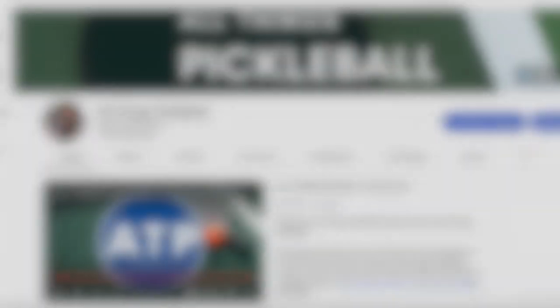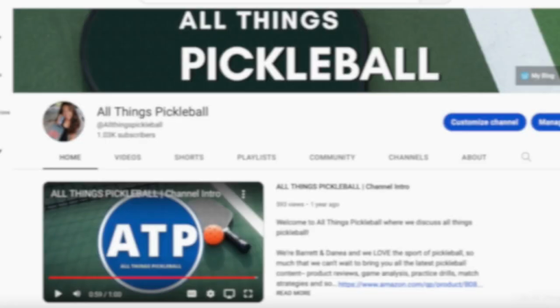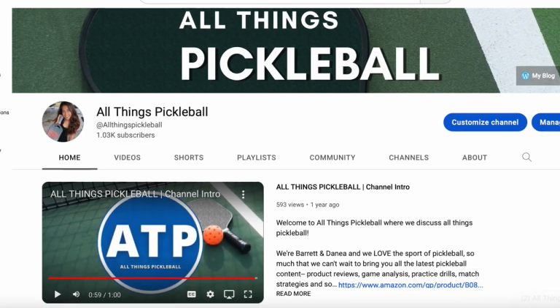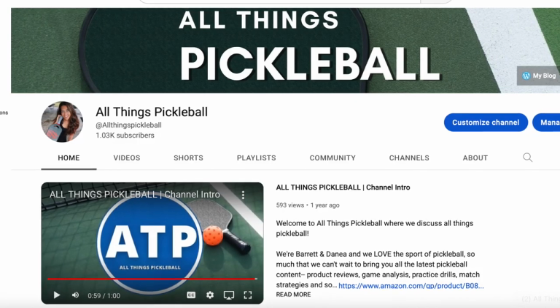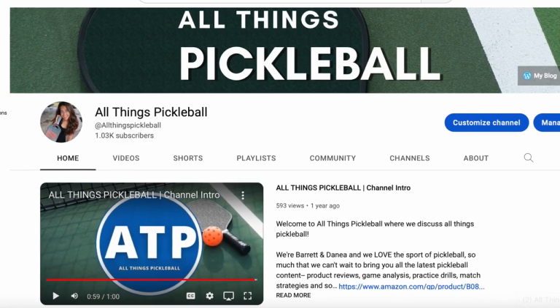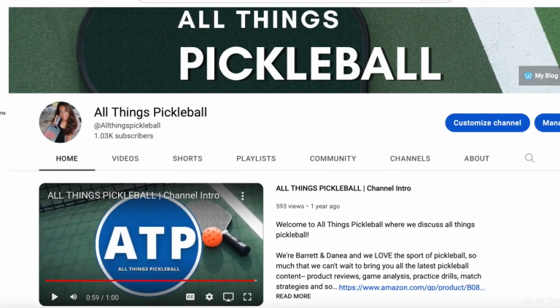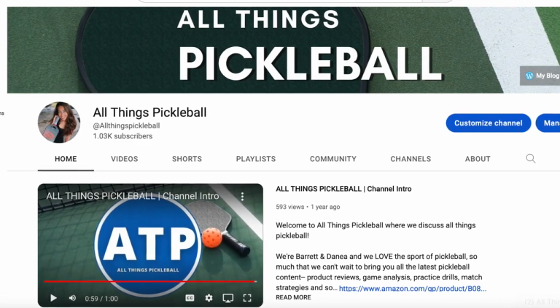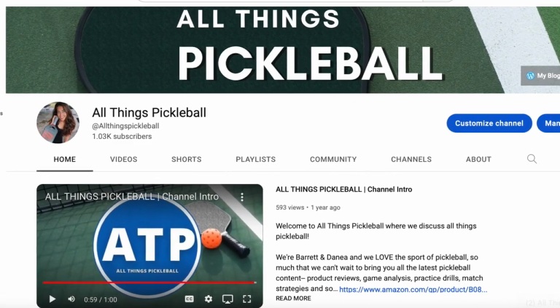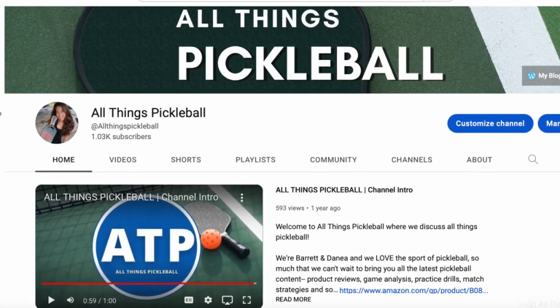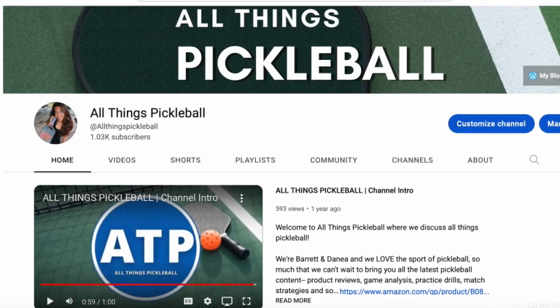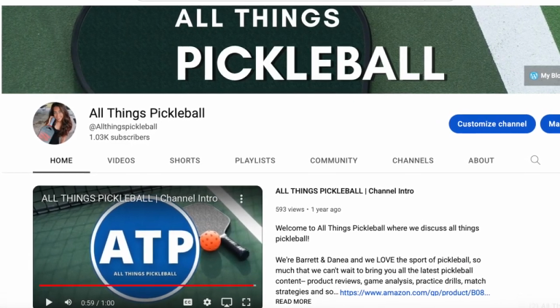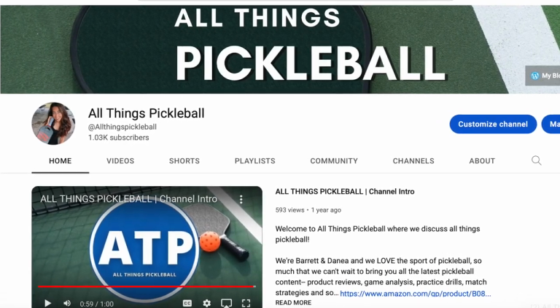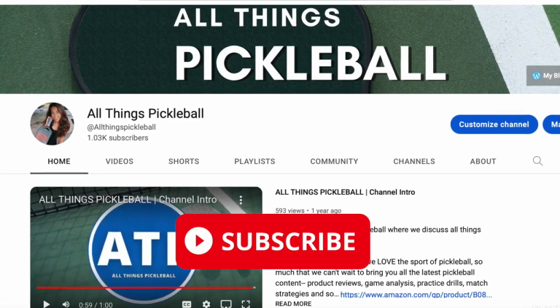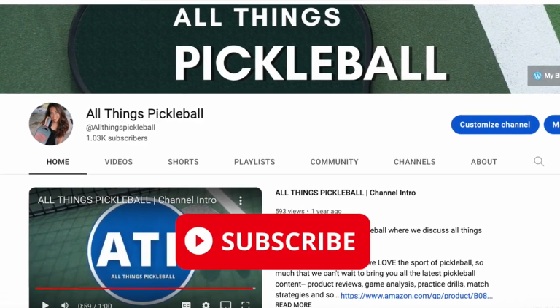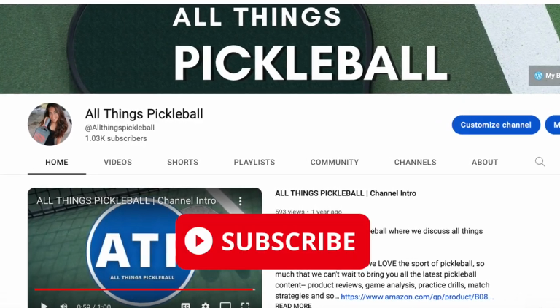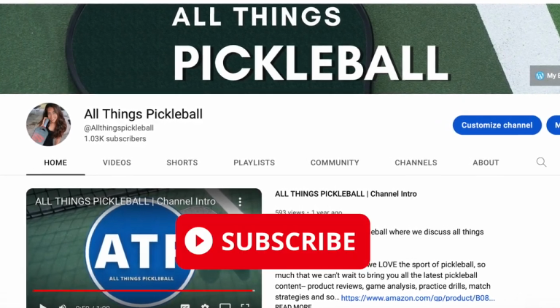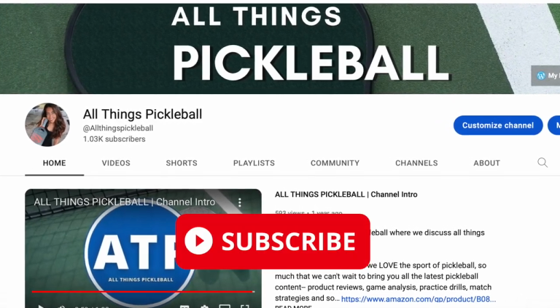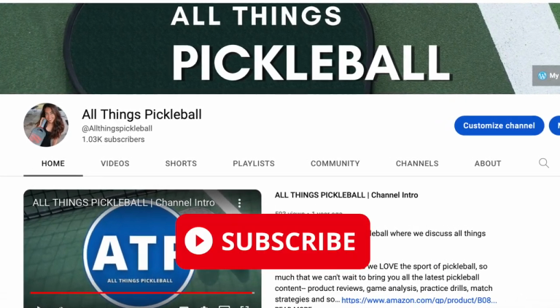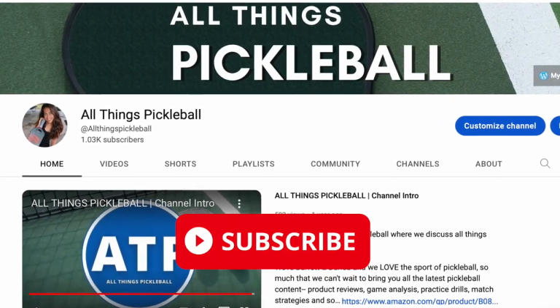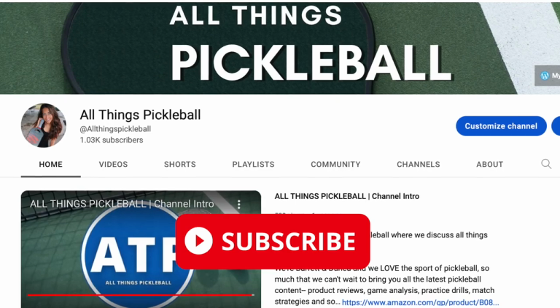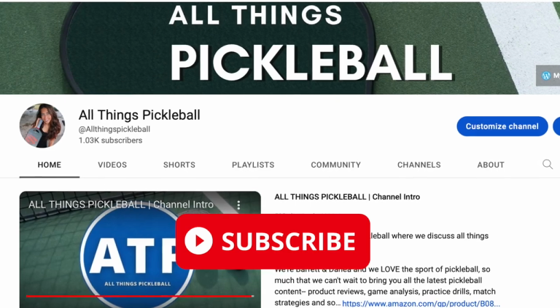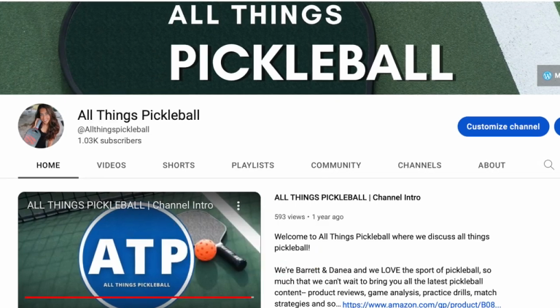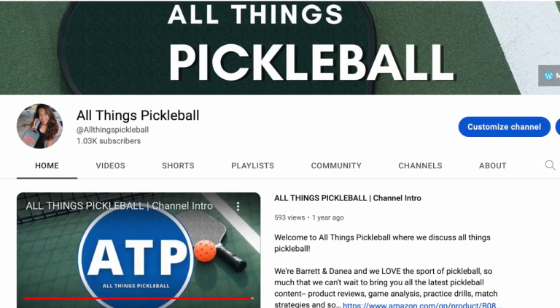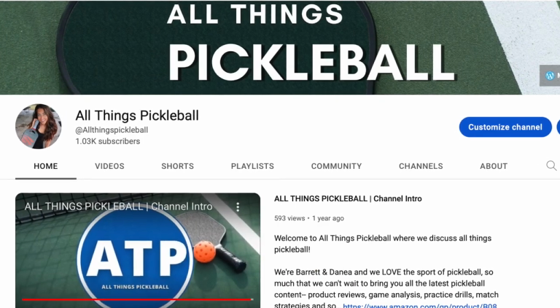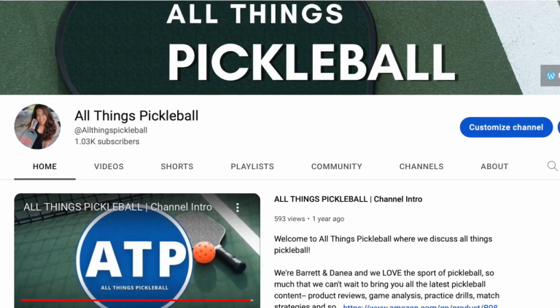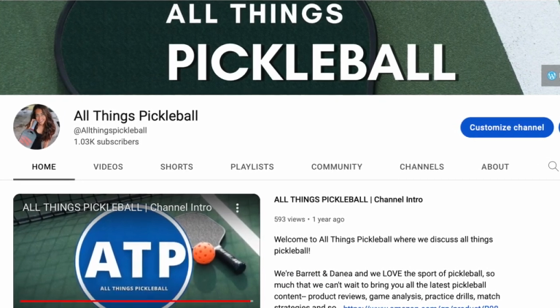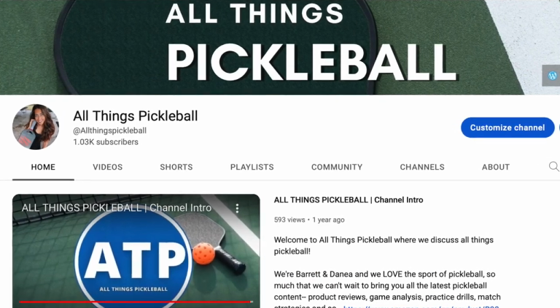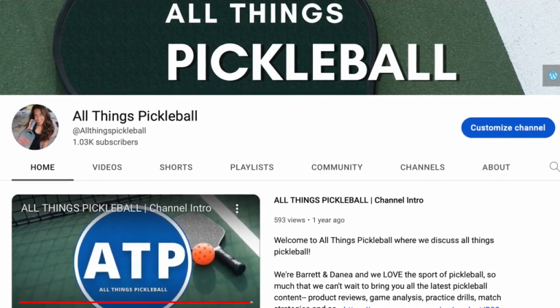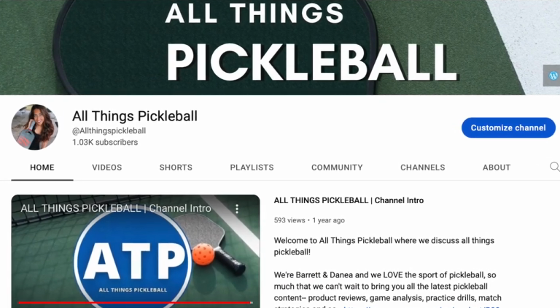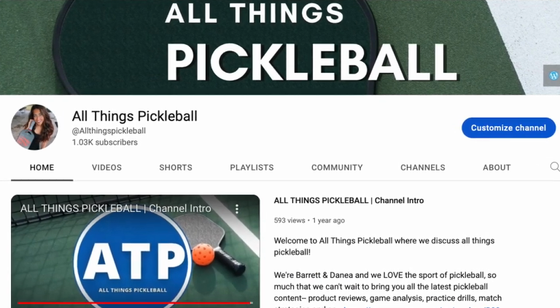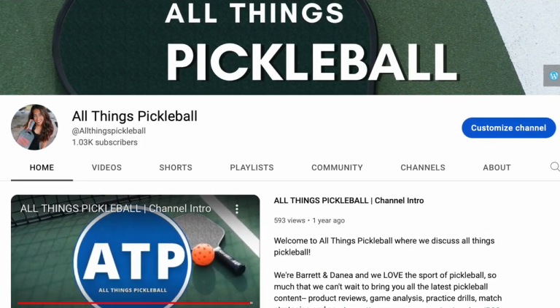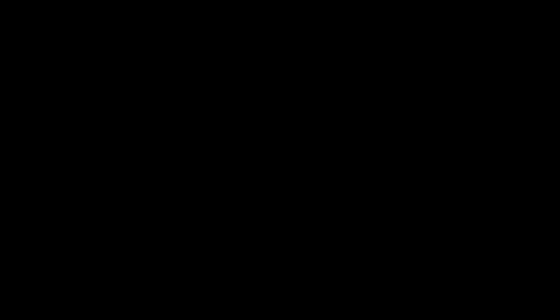Make sure you guys hit like and subscribe so you can follow along my journey, and without further ado, let's get into it.